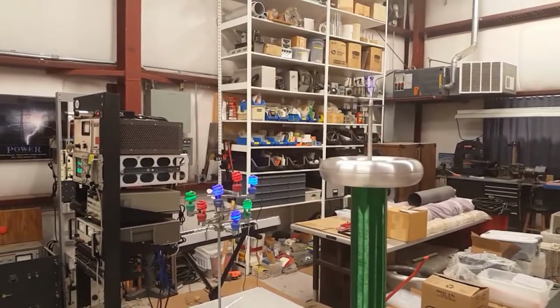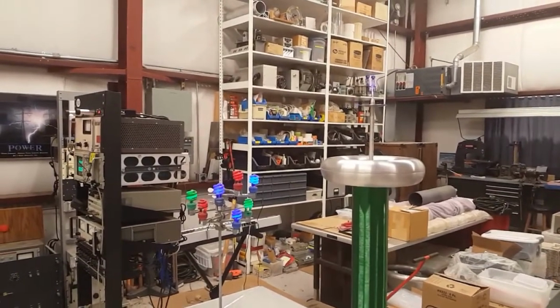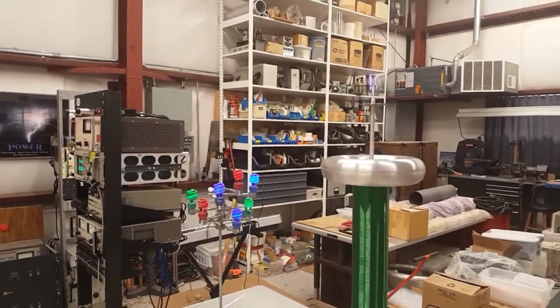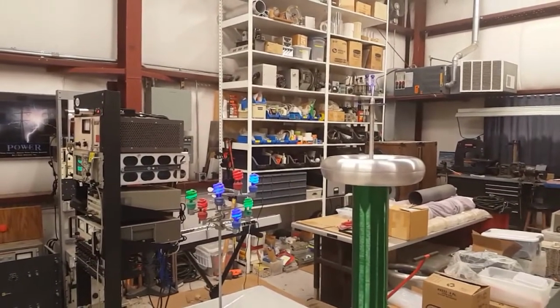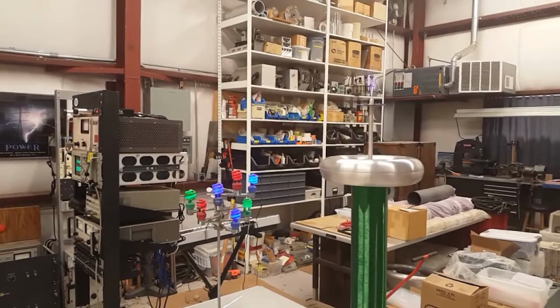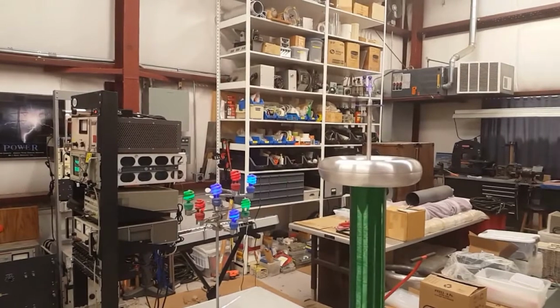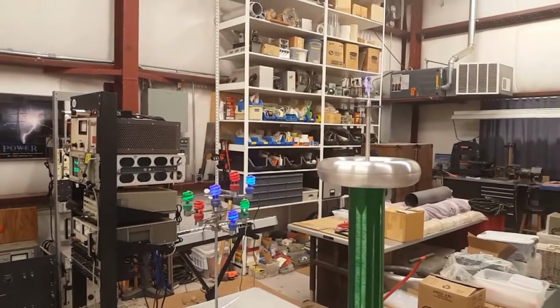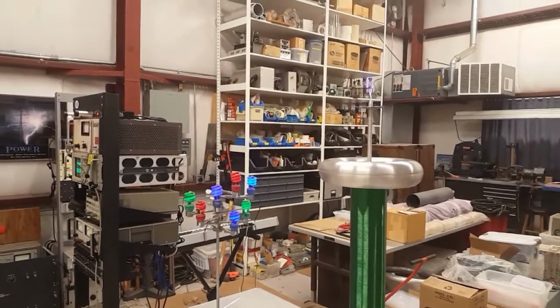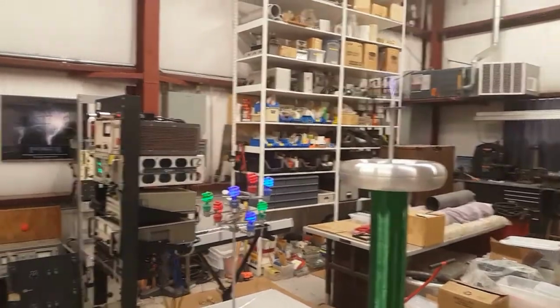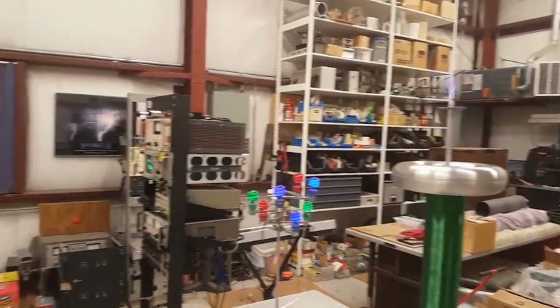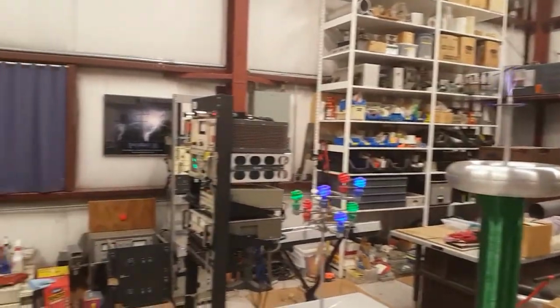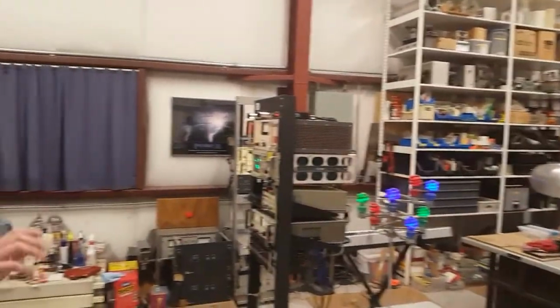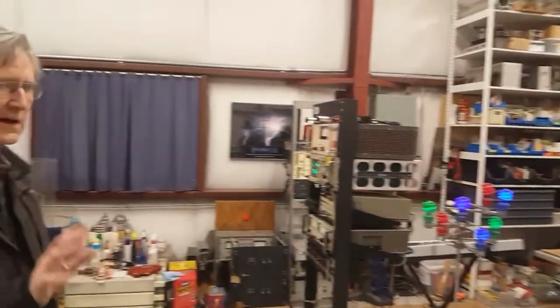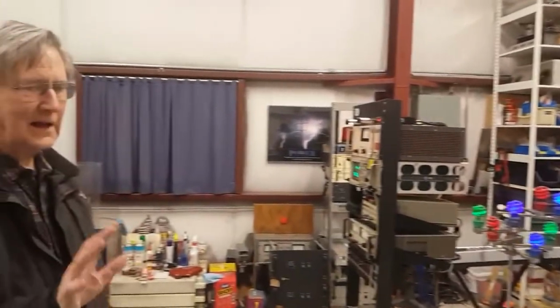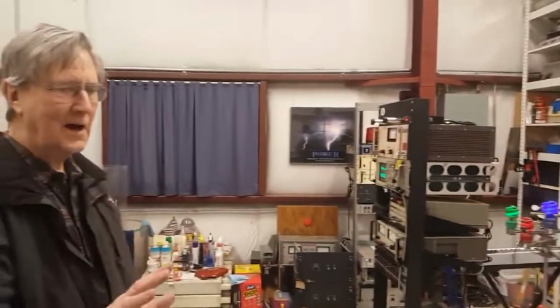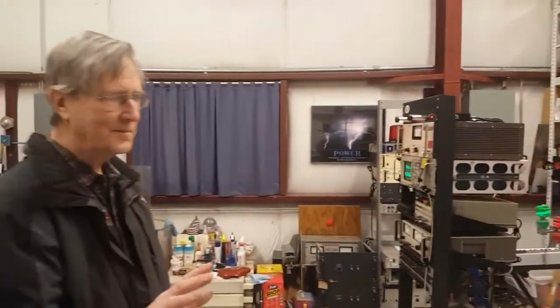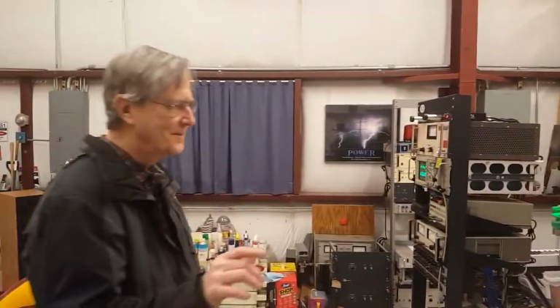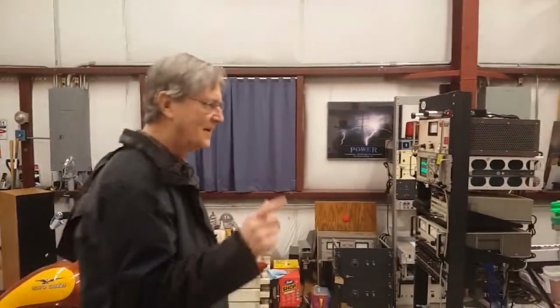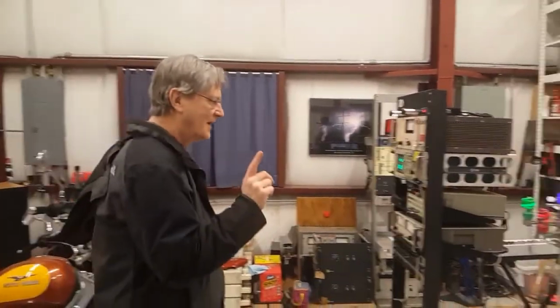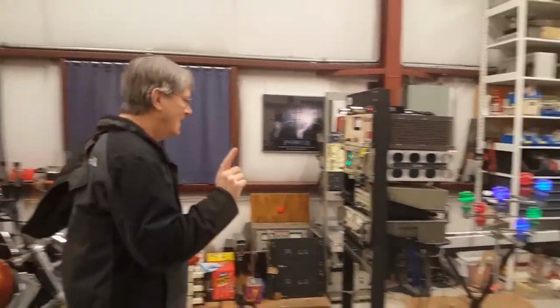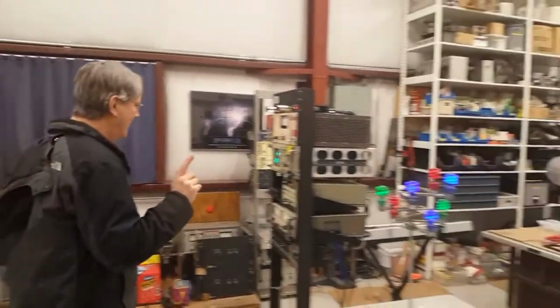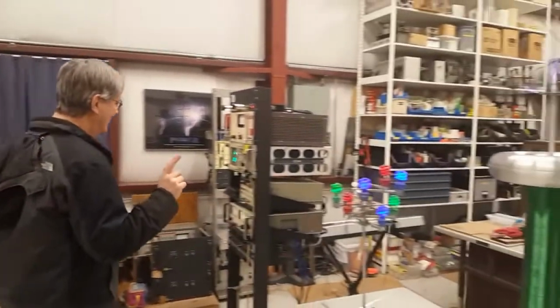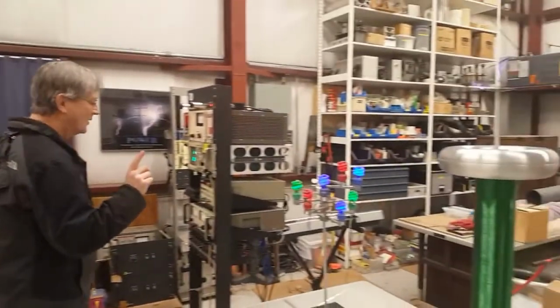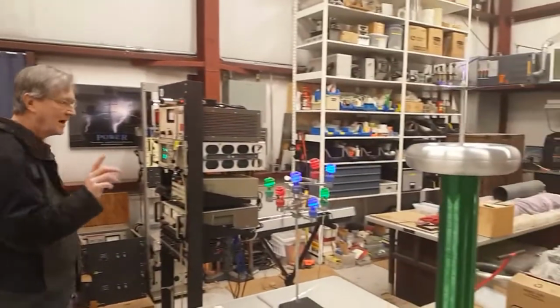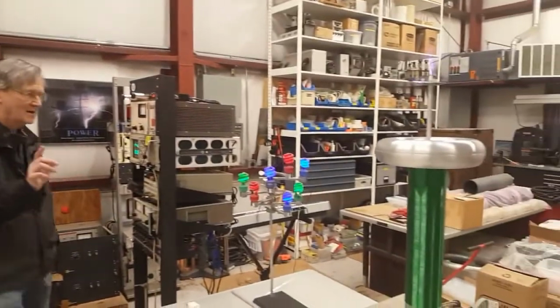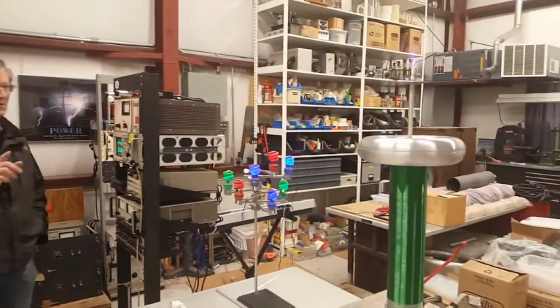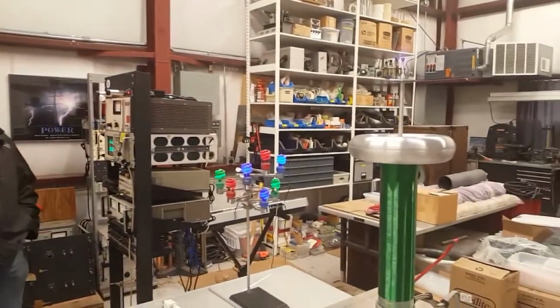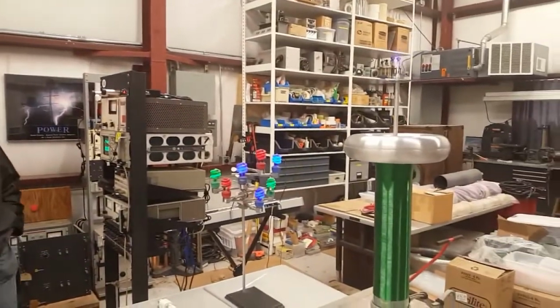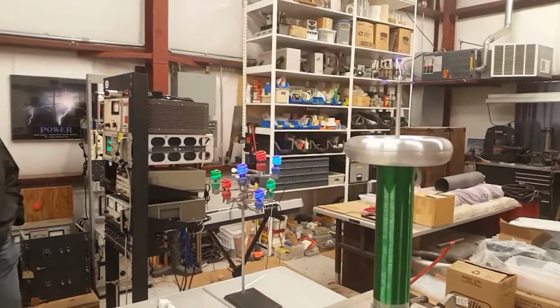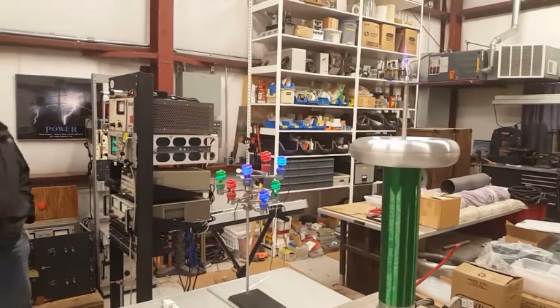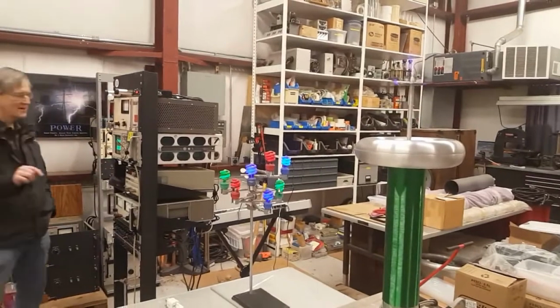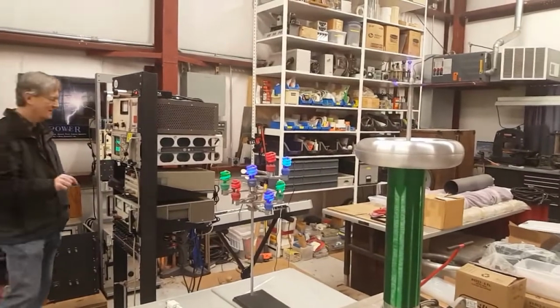This thing is operating in linear mode. It's fairly loud.